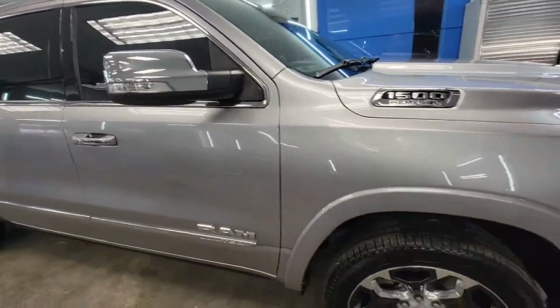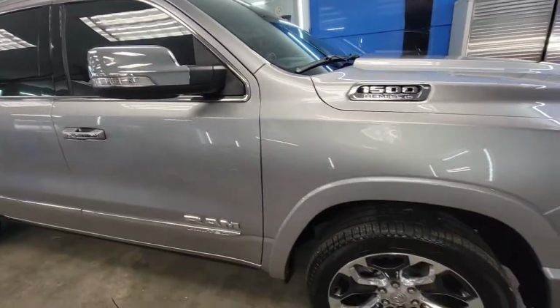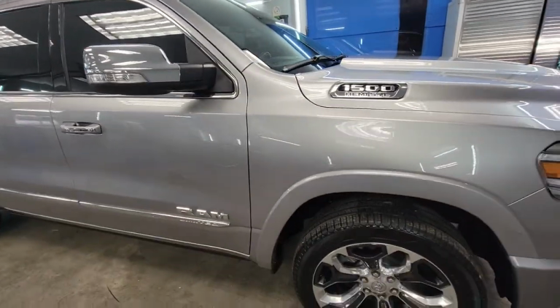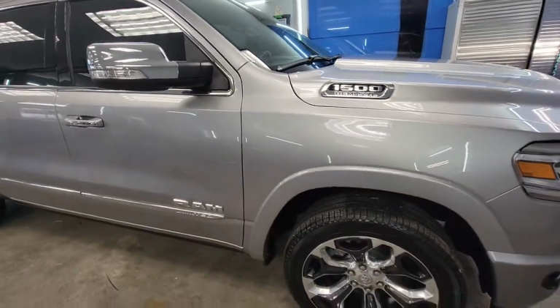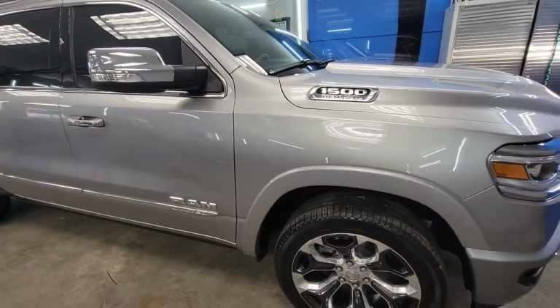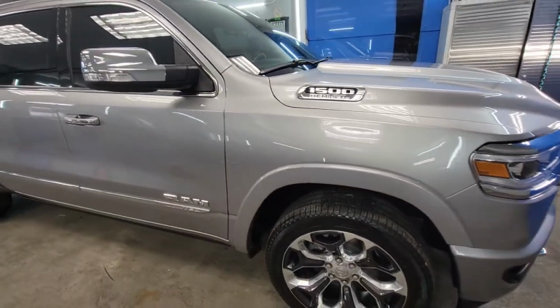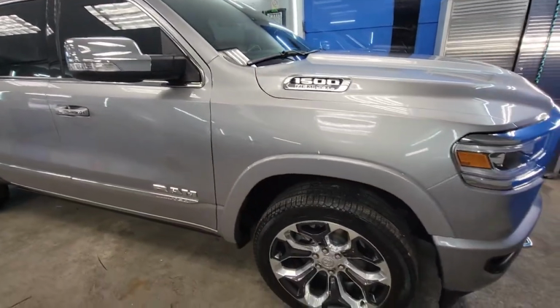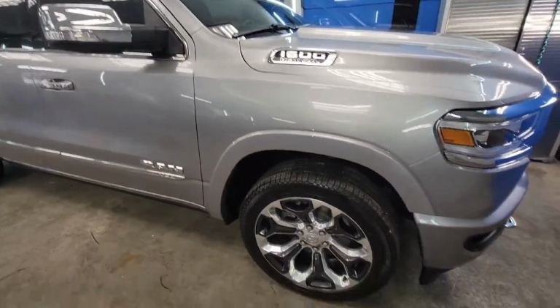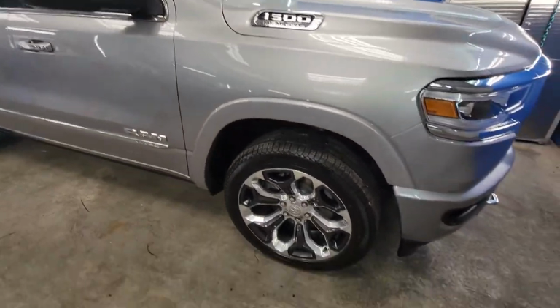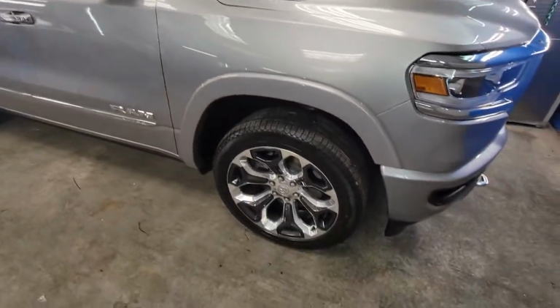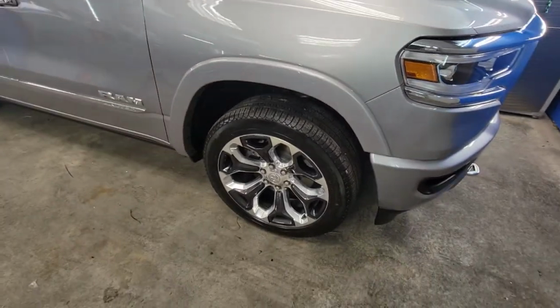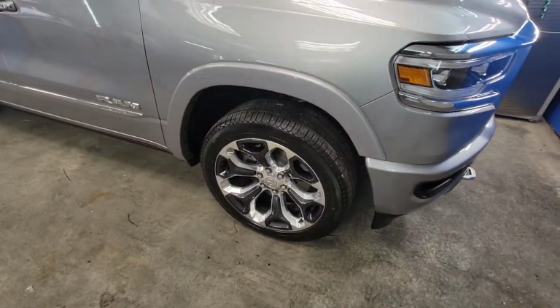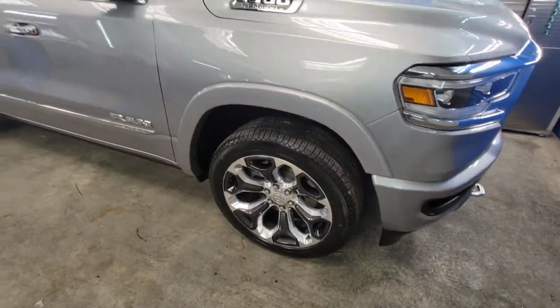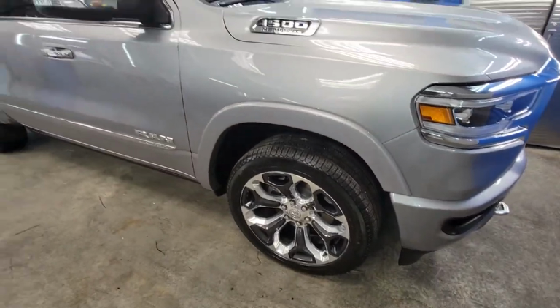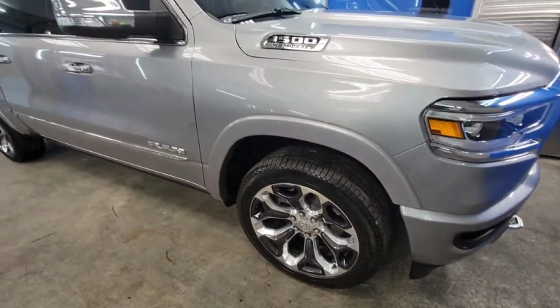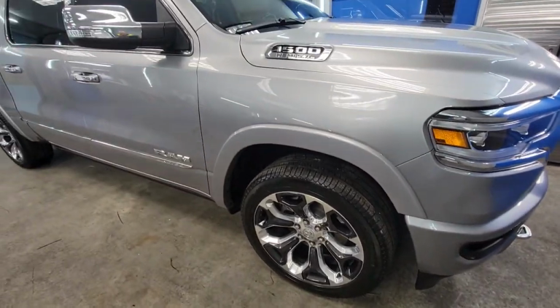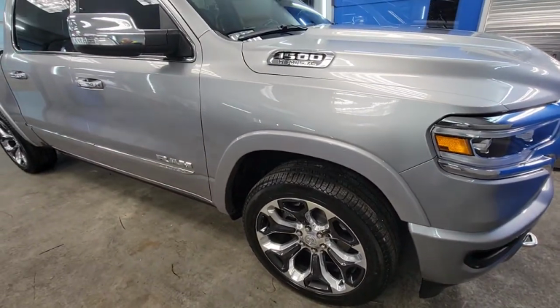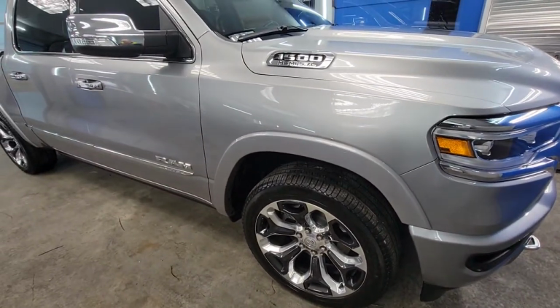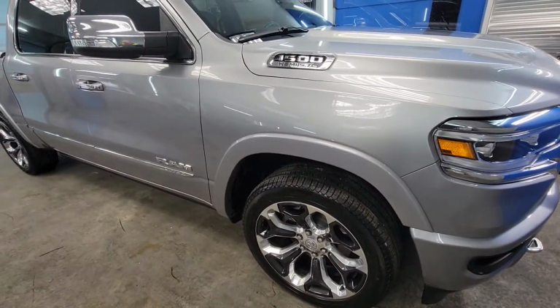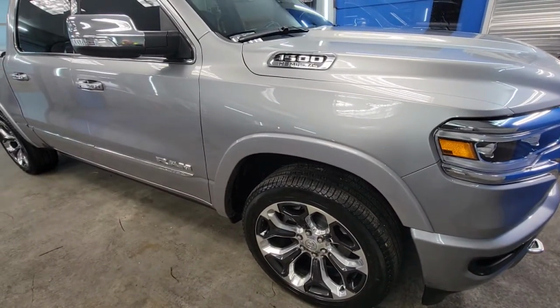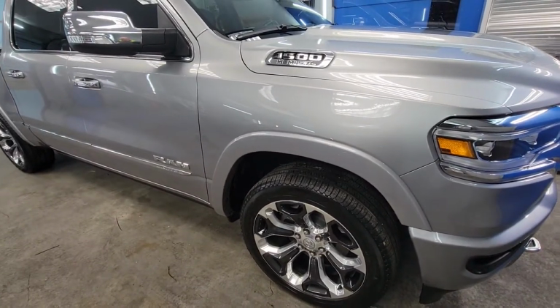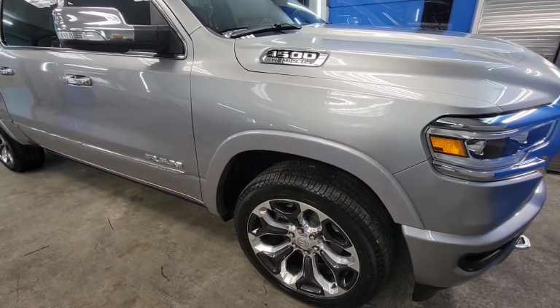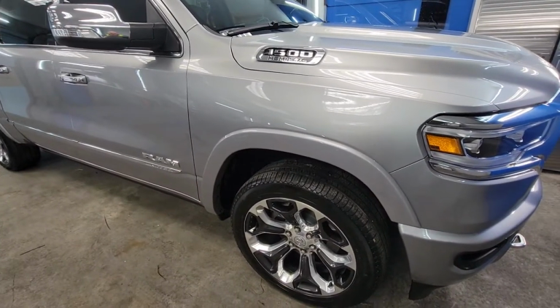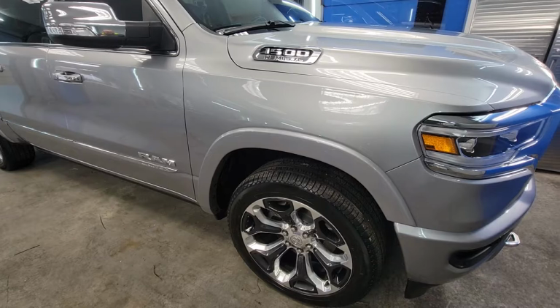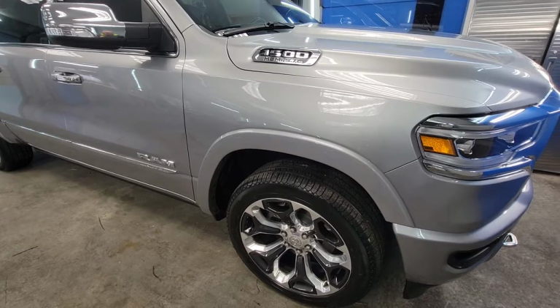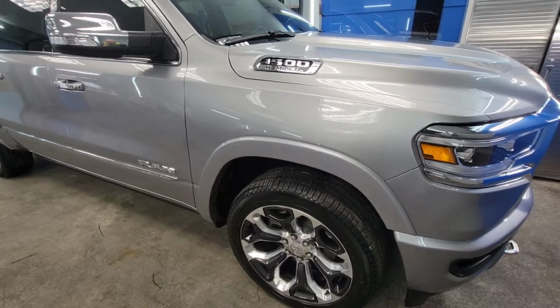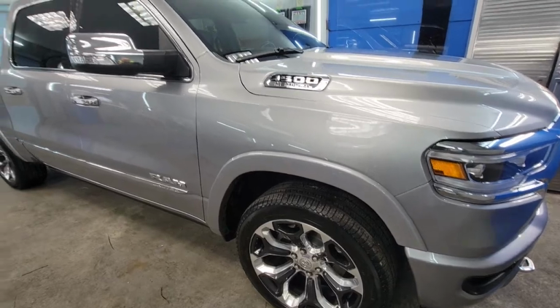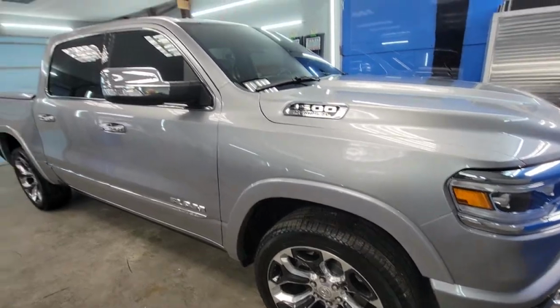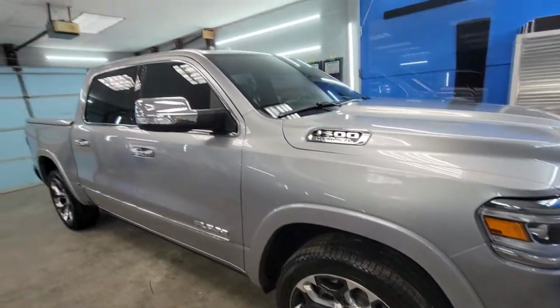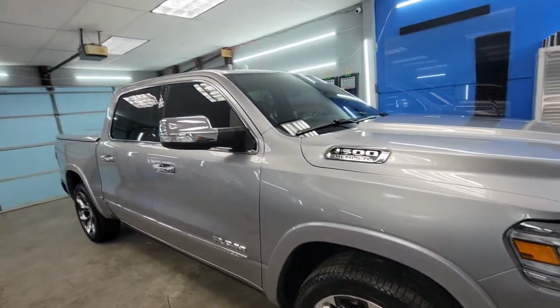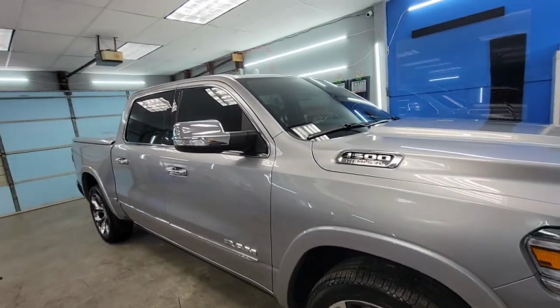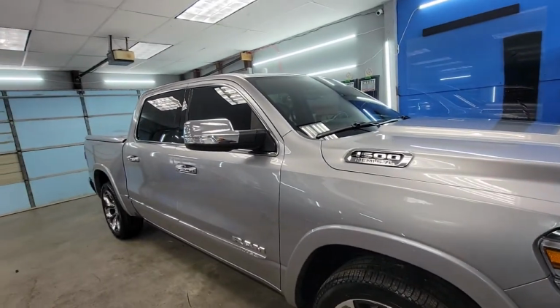And with this coating, we did a full exterior detail — paint, trim, wheels, and glass.